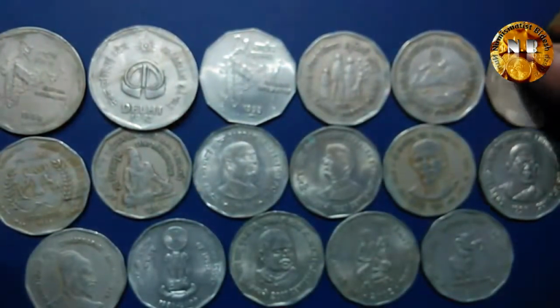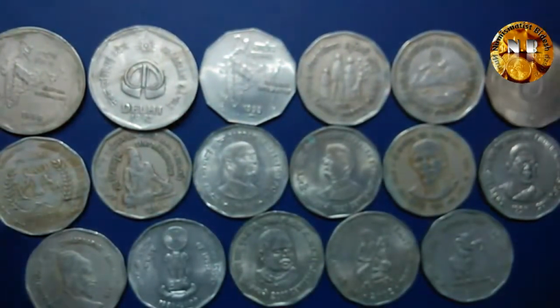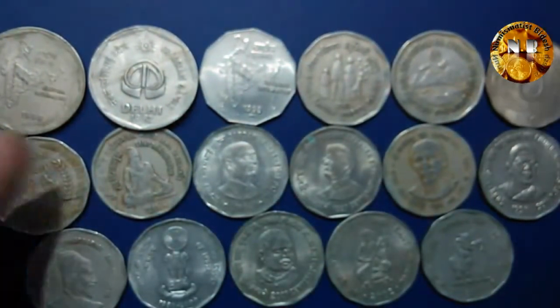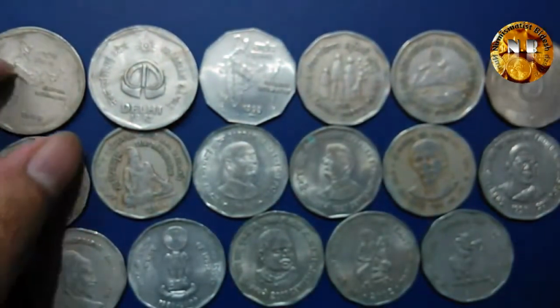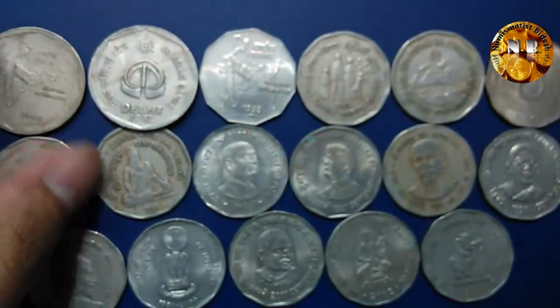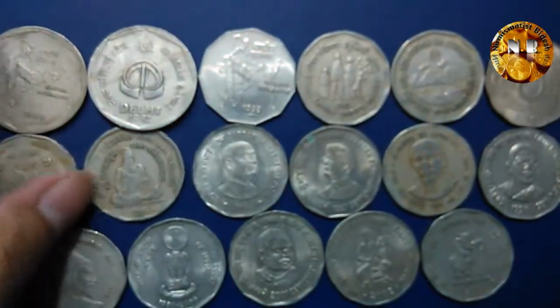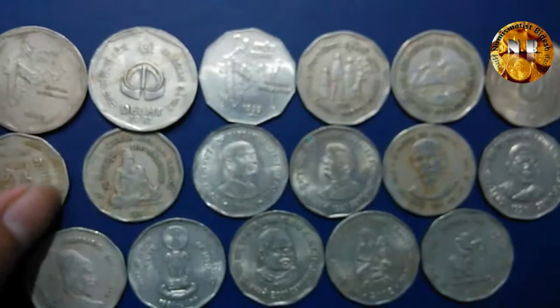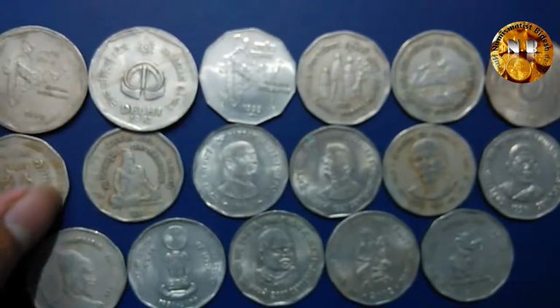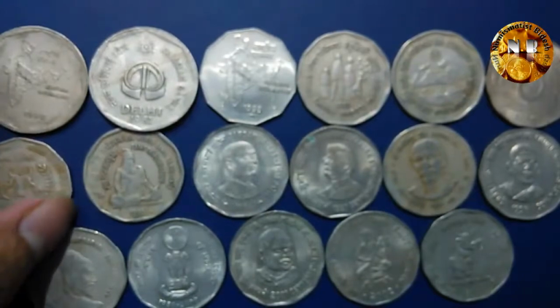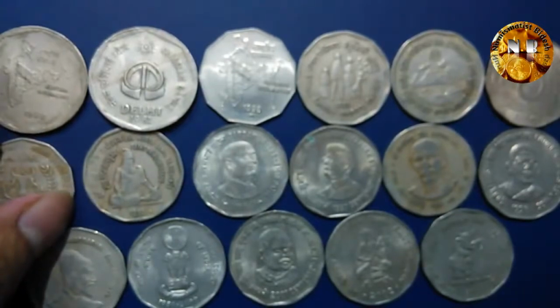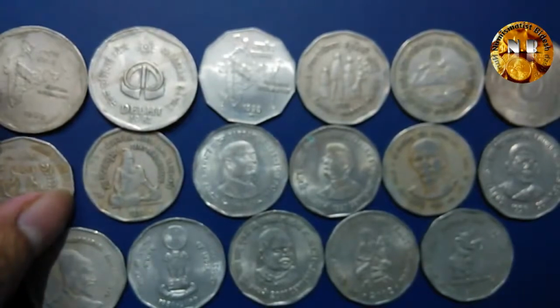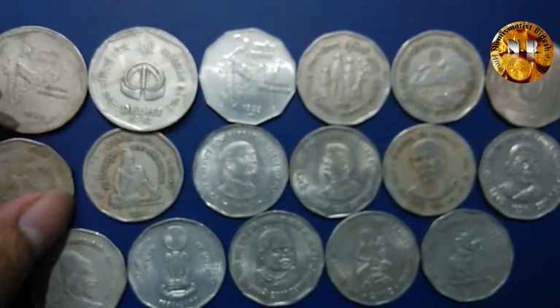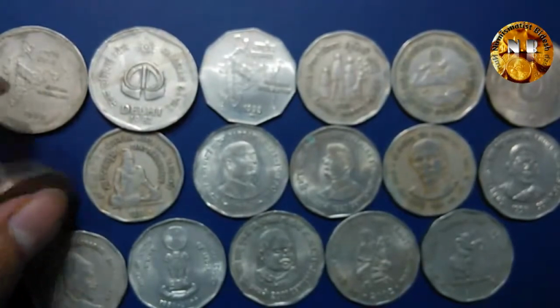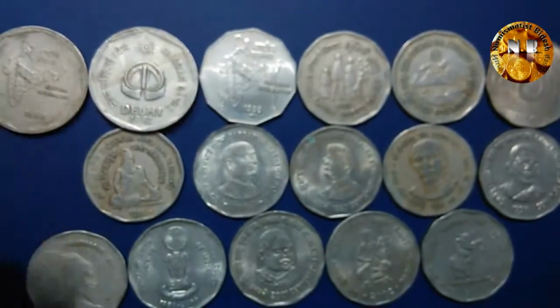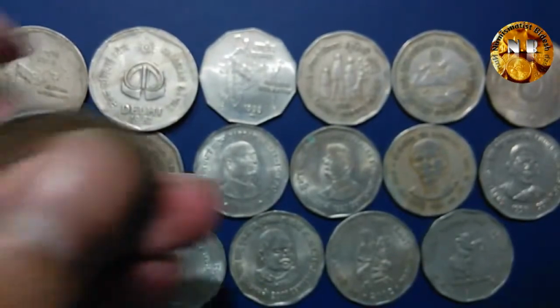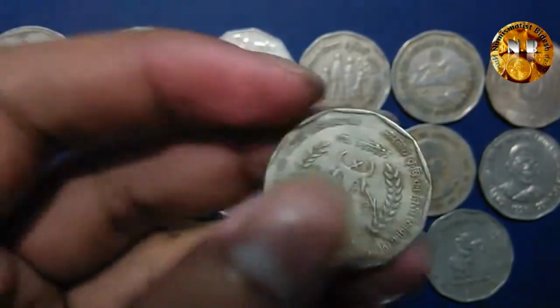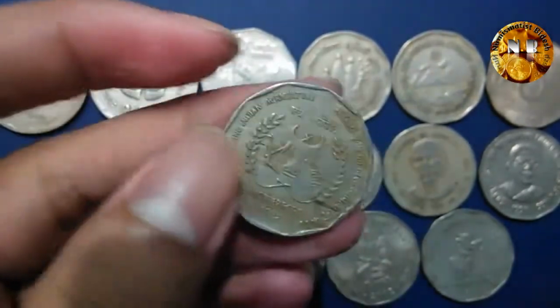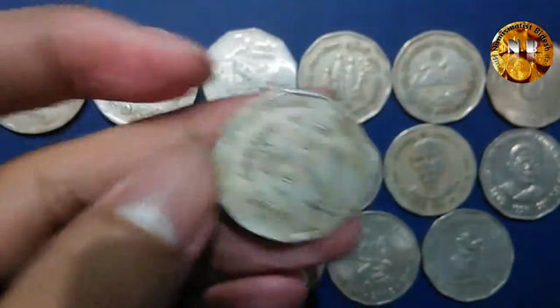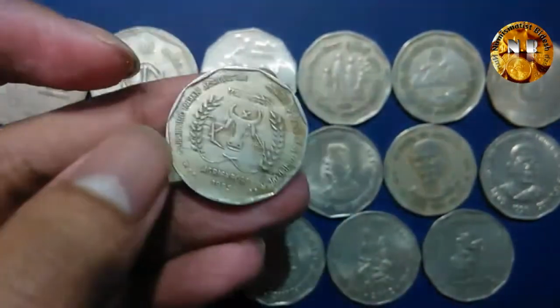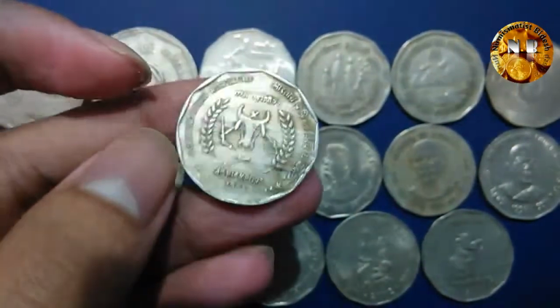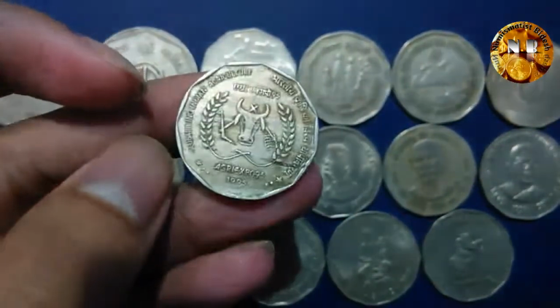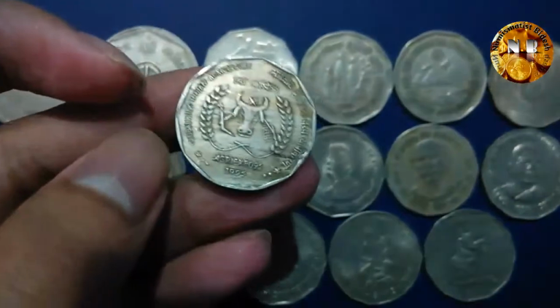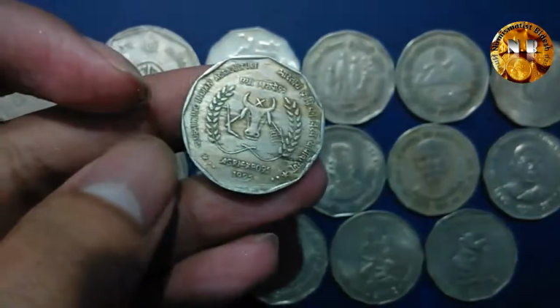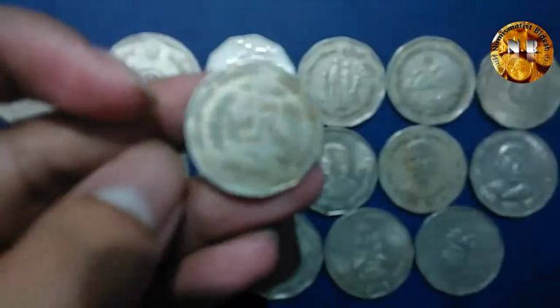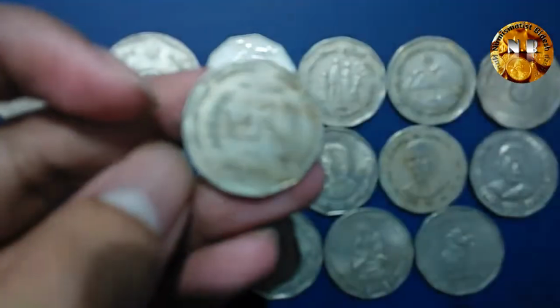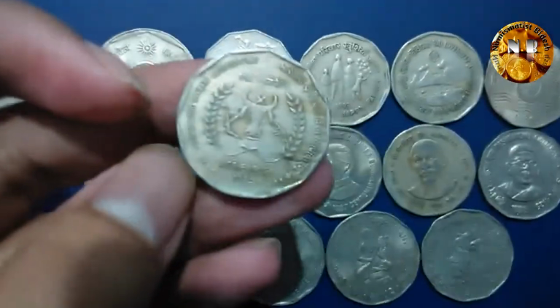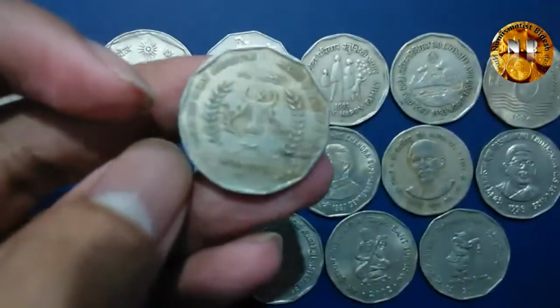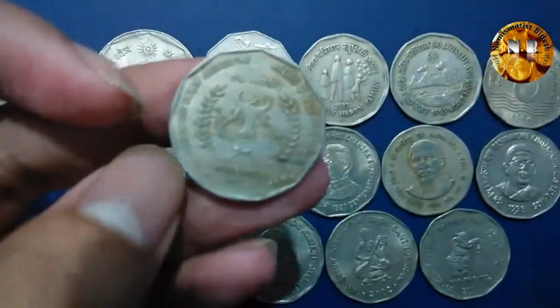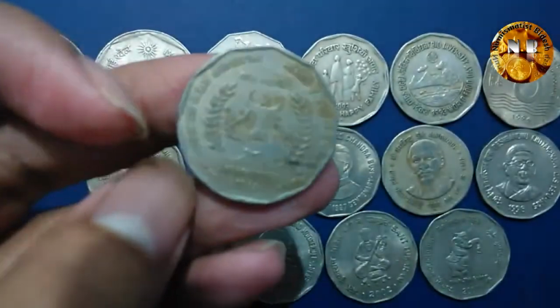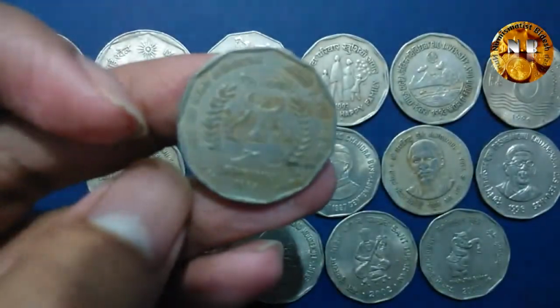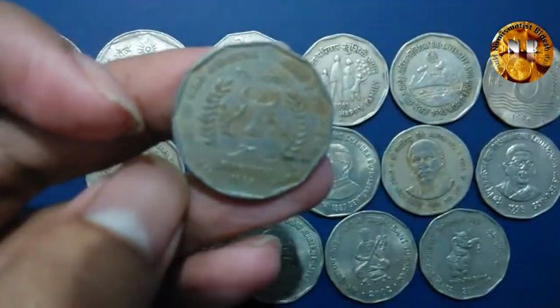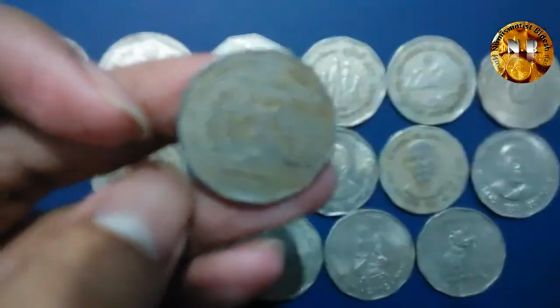Now comes this next coin, which came up in 1995. This coin is commemorating the globalization of the Indian economy.